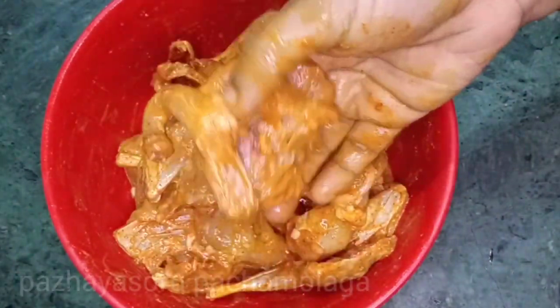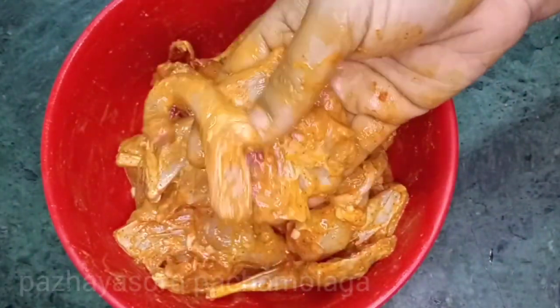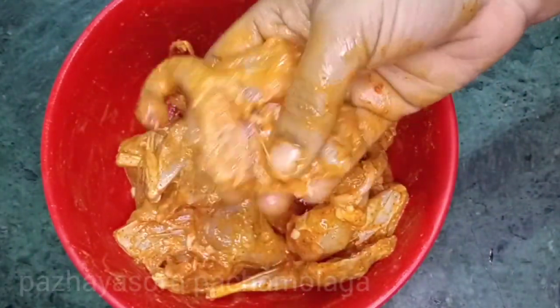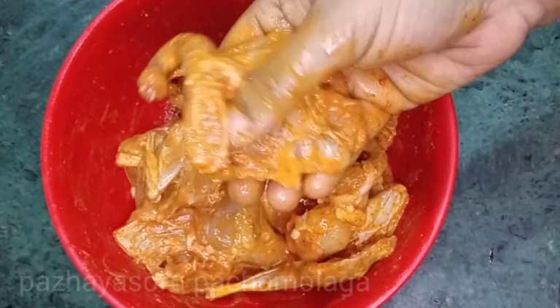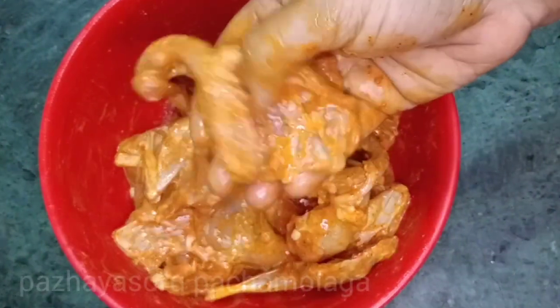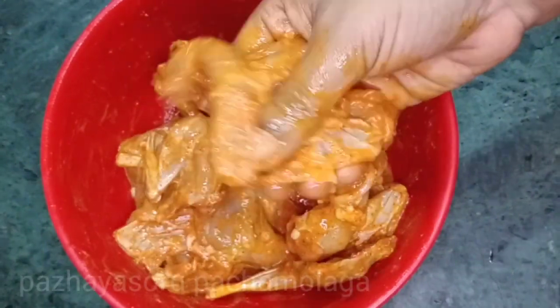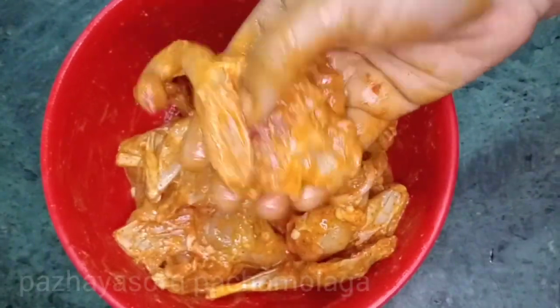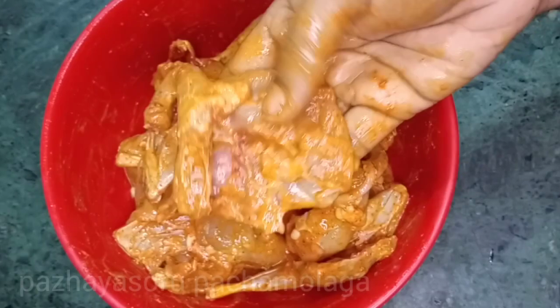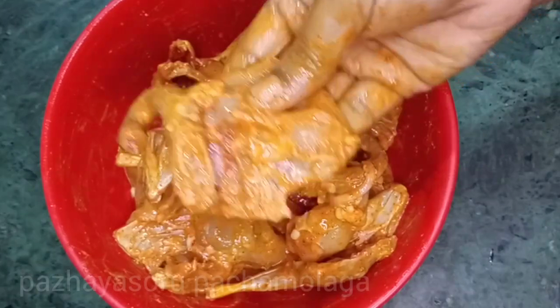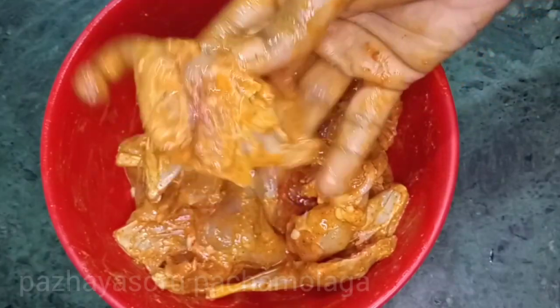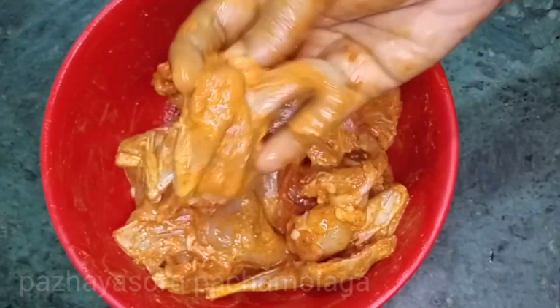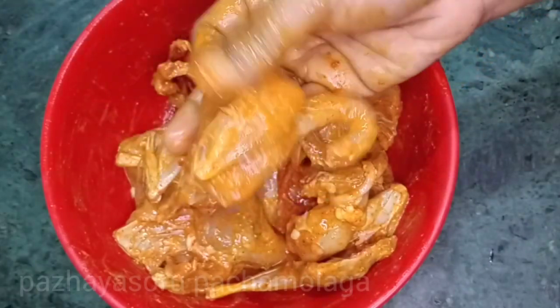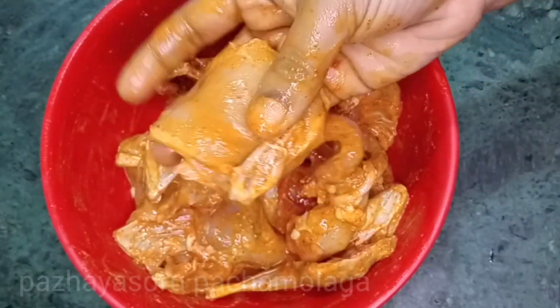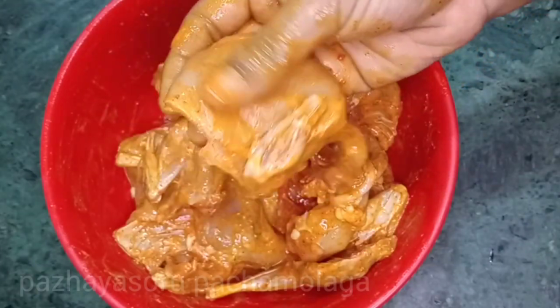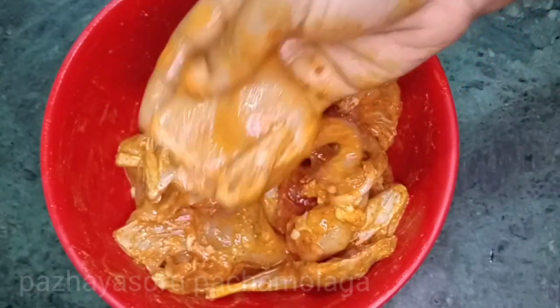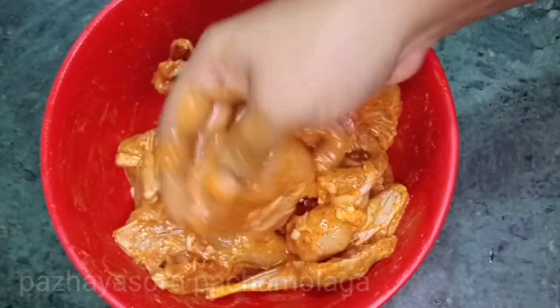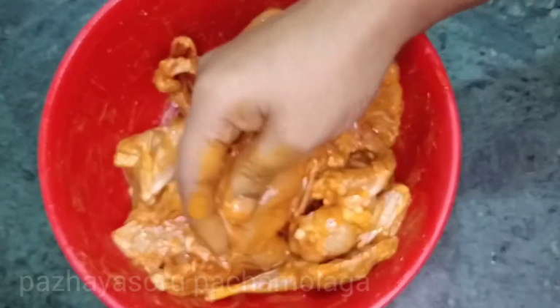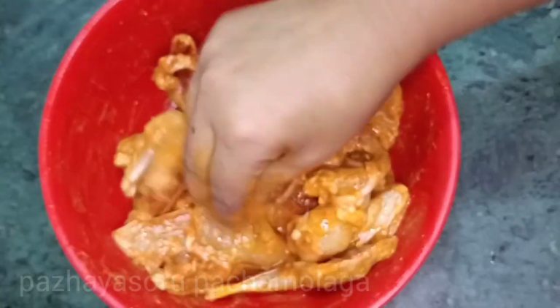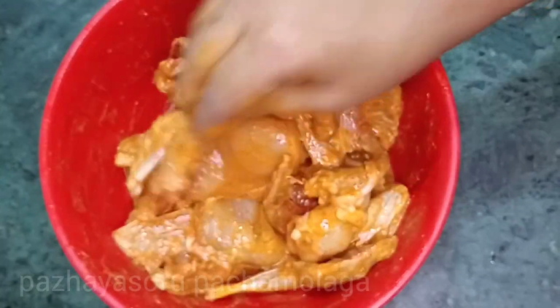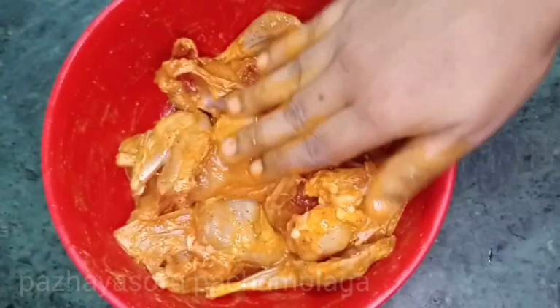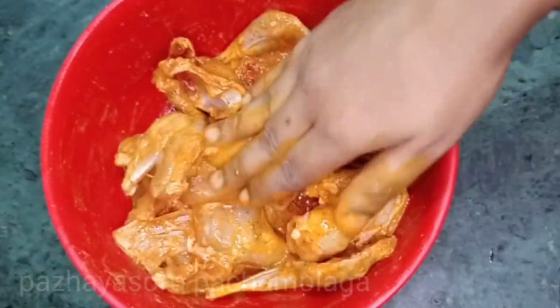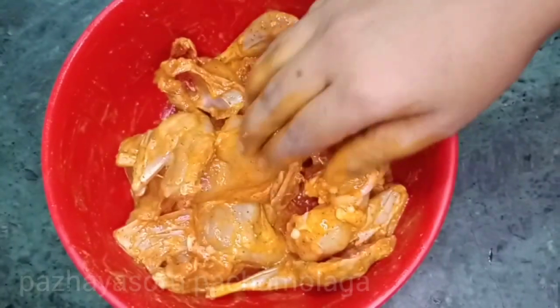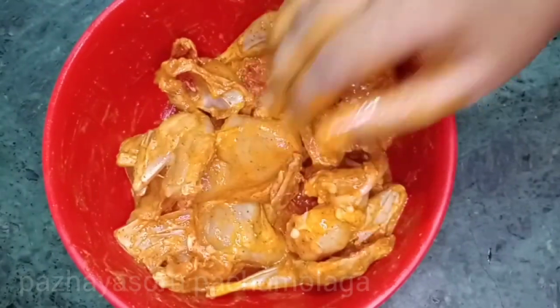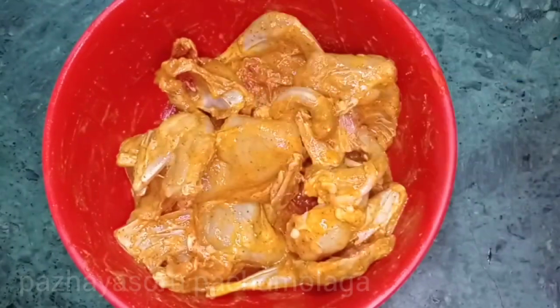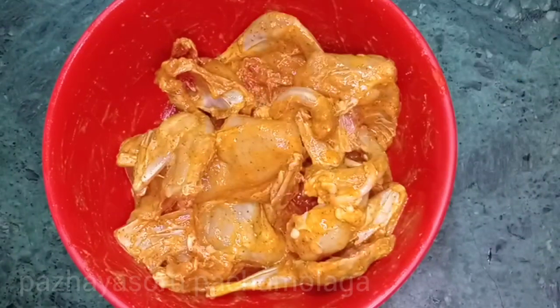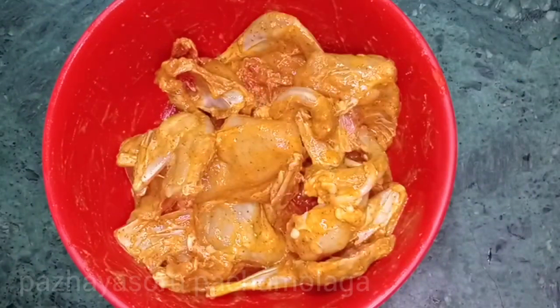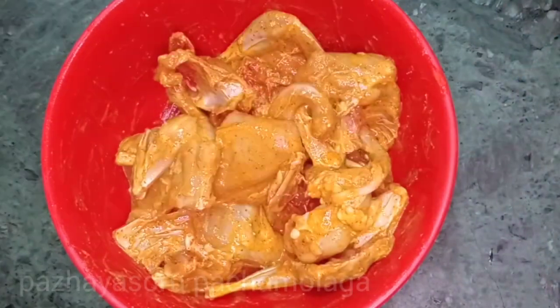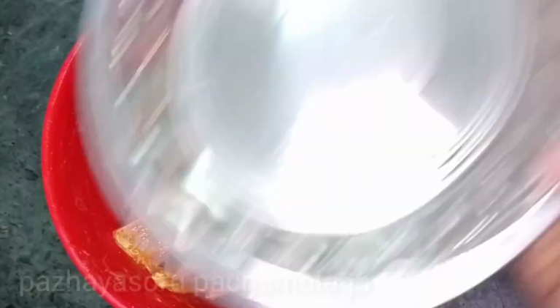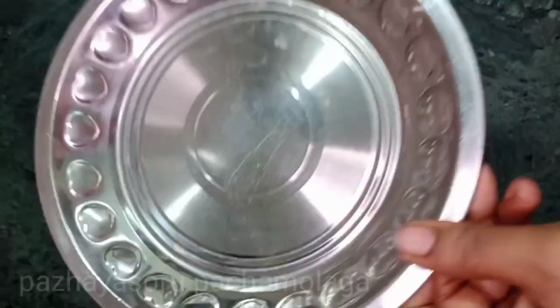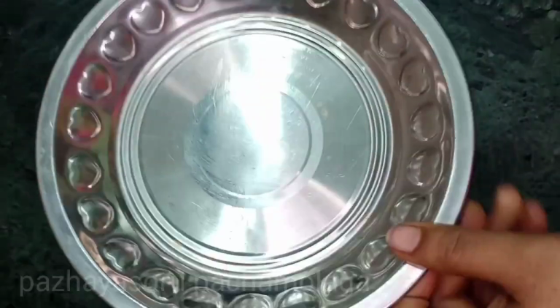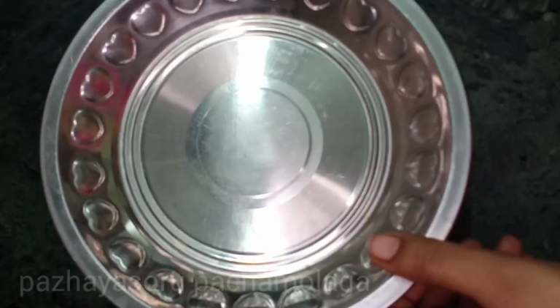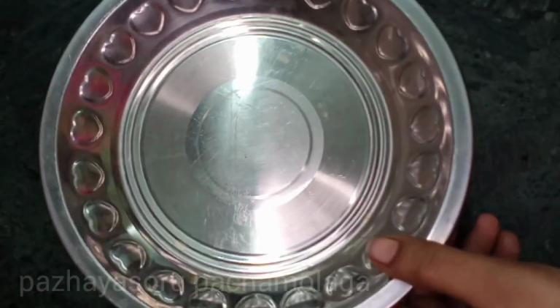We can give it a nice taste. We have a sweet cake.